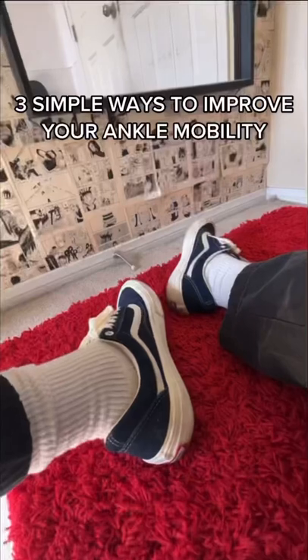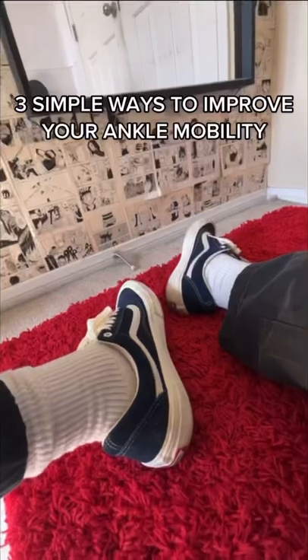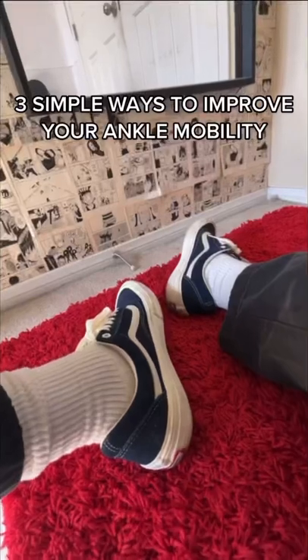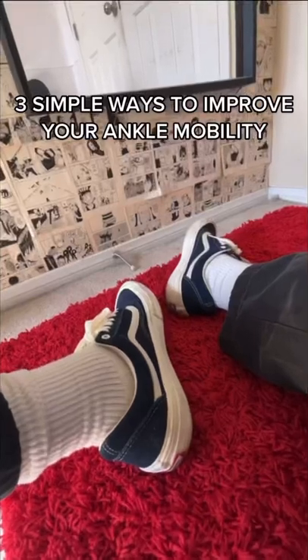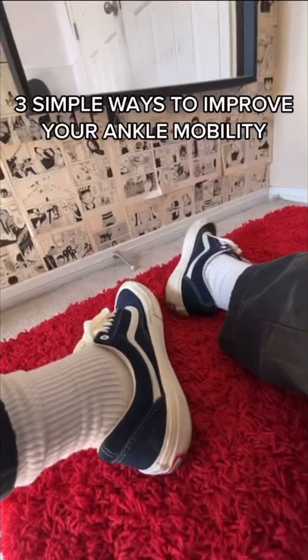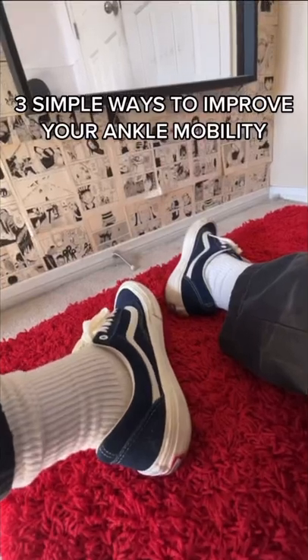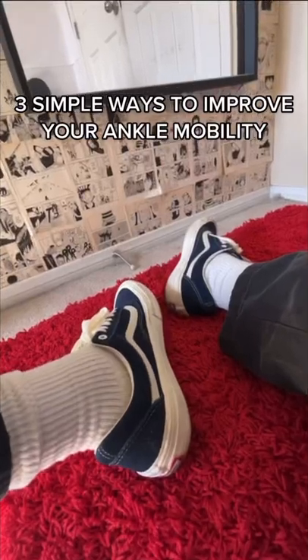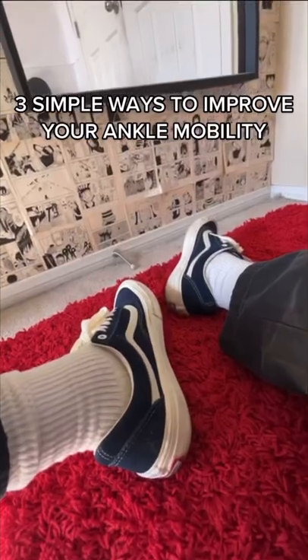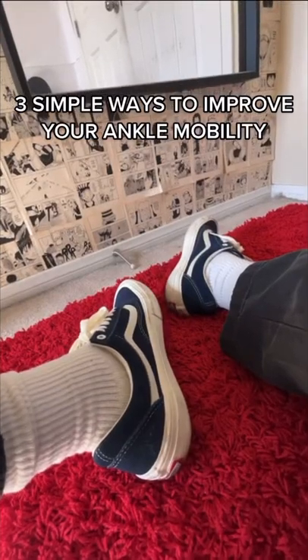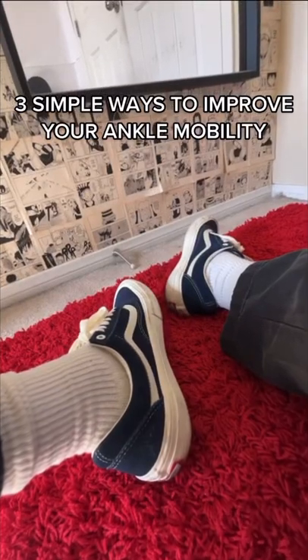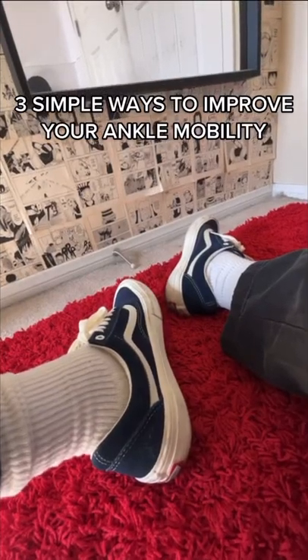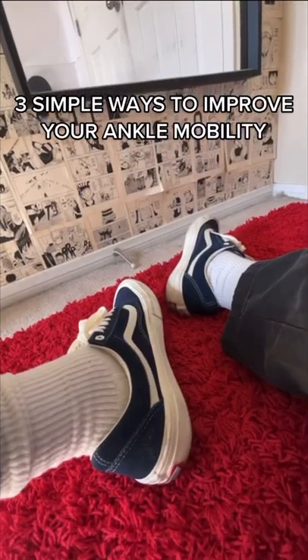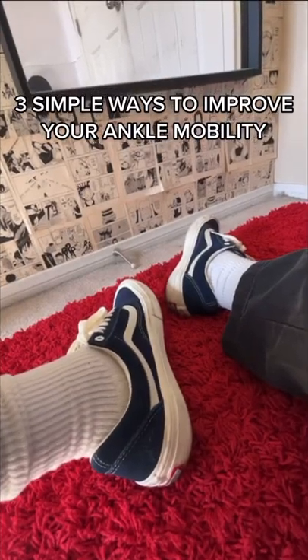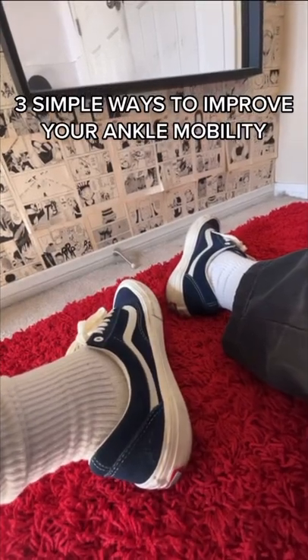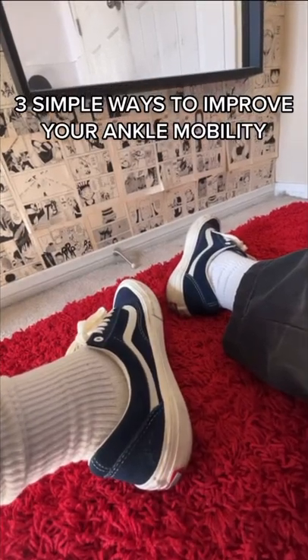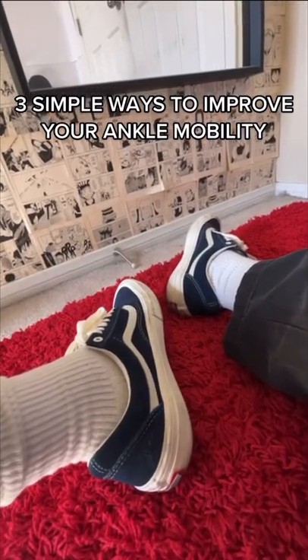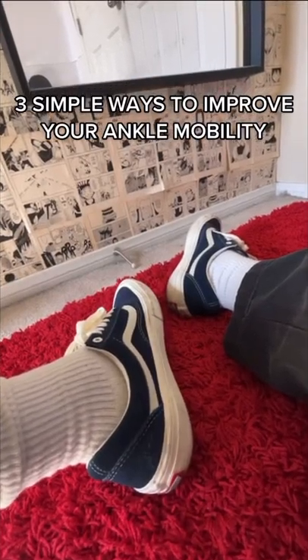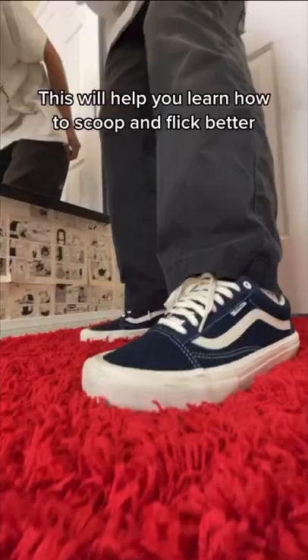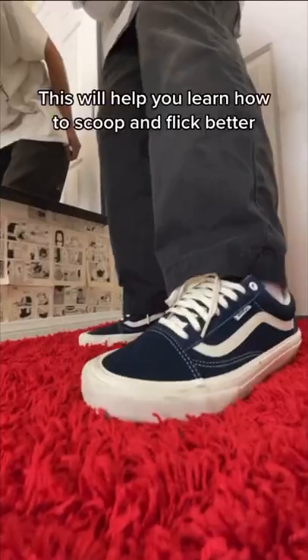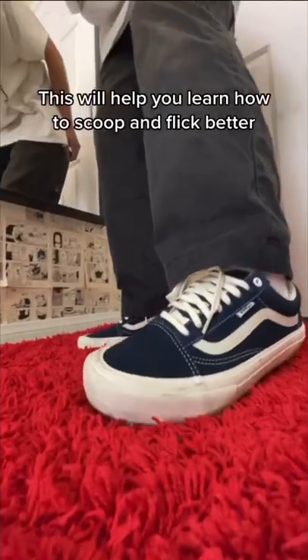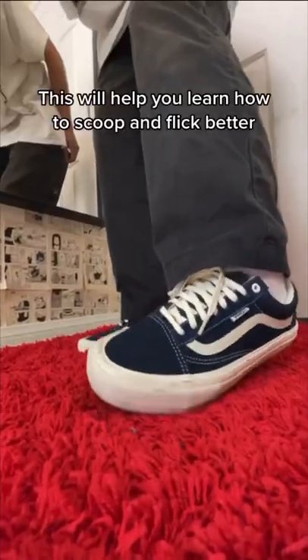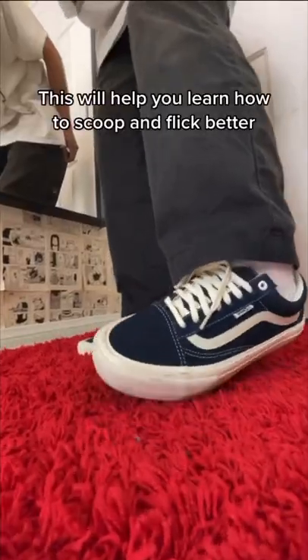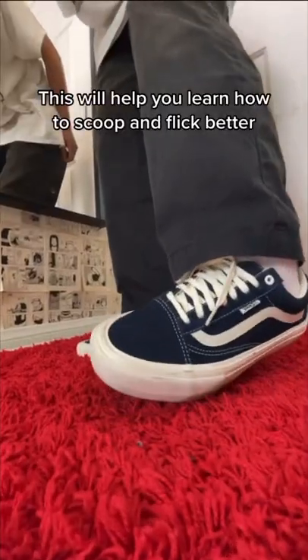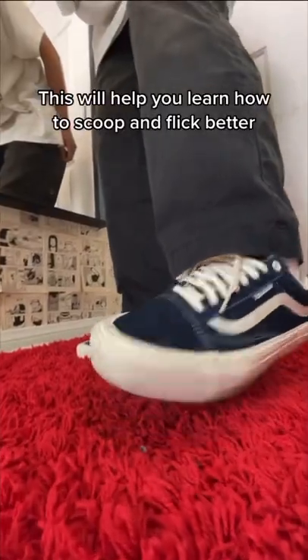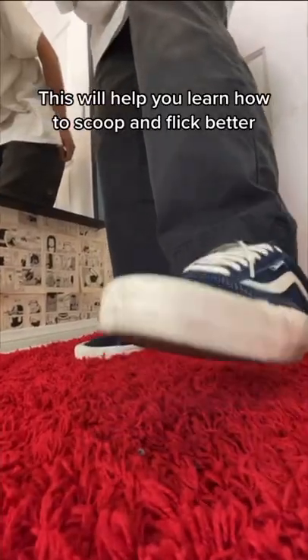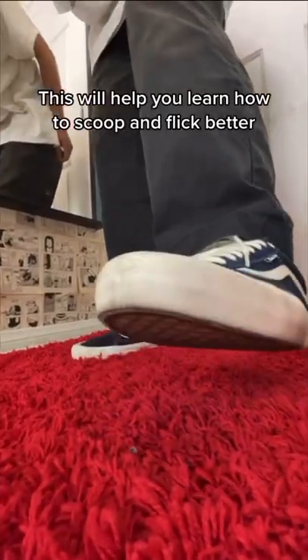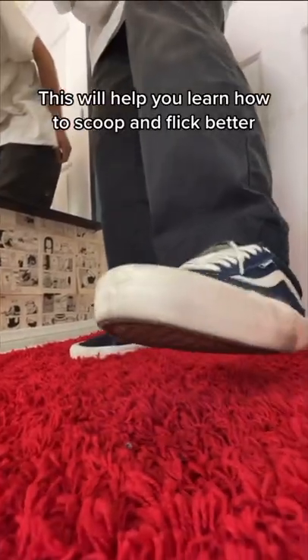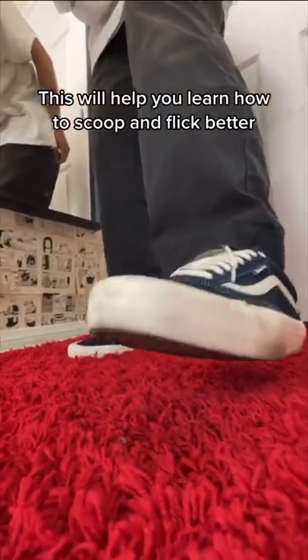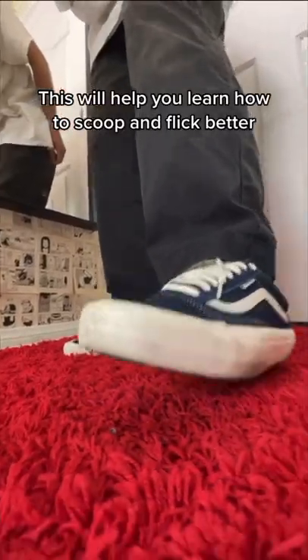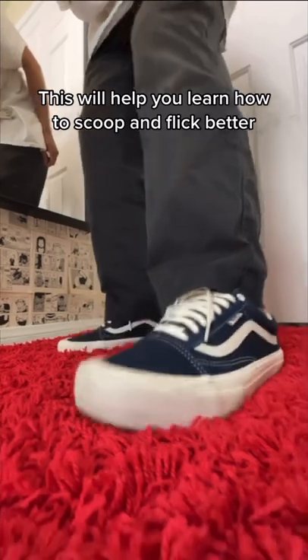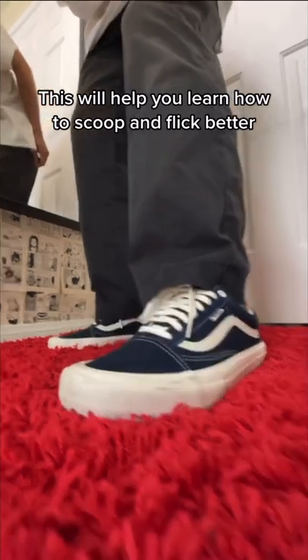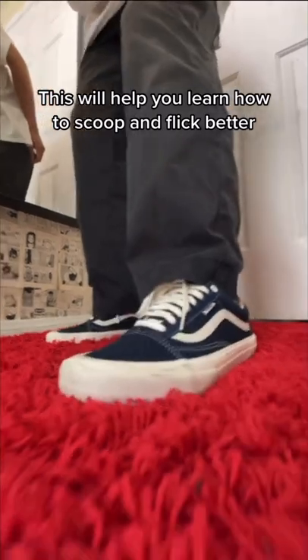Three simple ways to improve your ankle mobility. This will help you learn how to scoop and flick better.